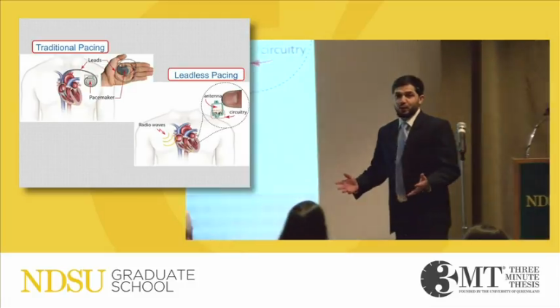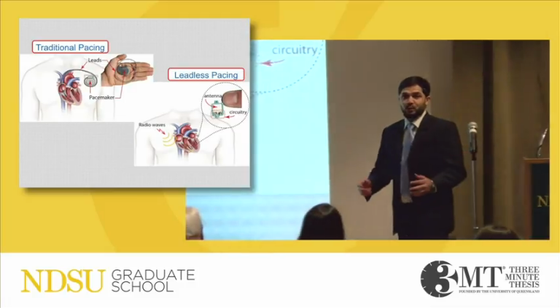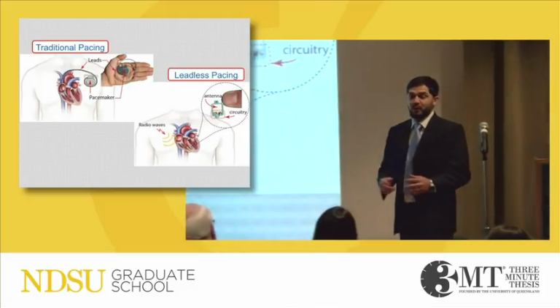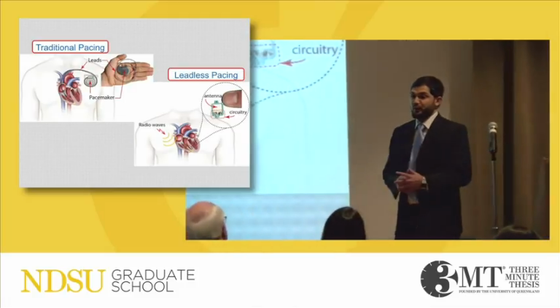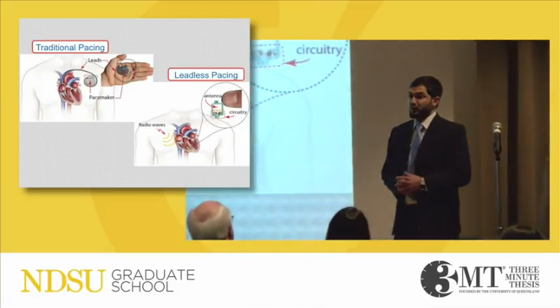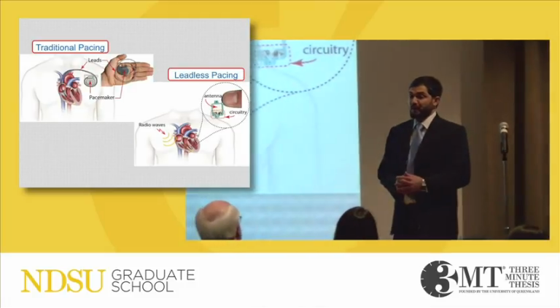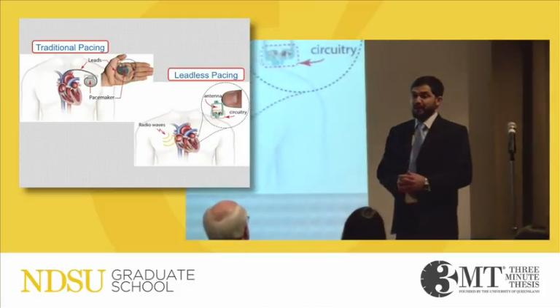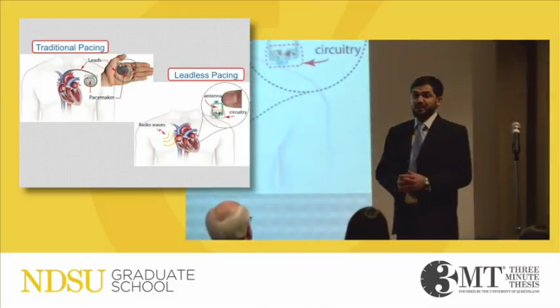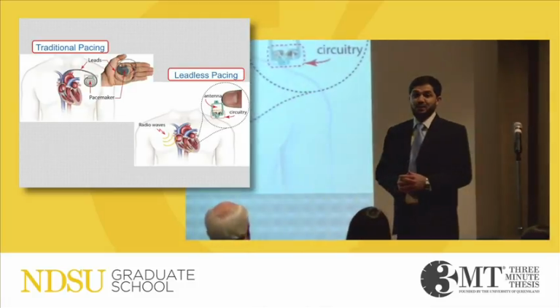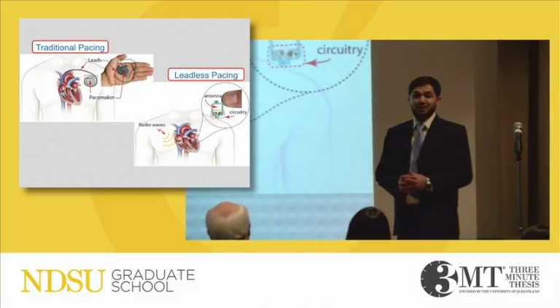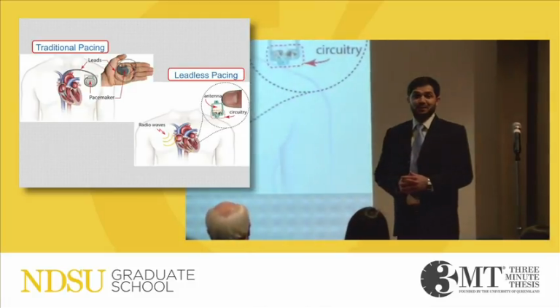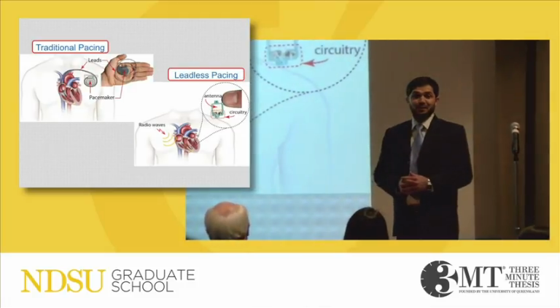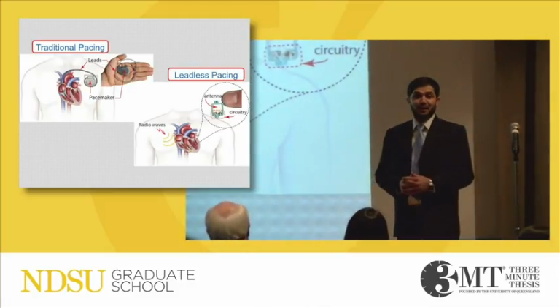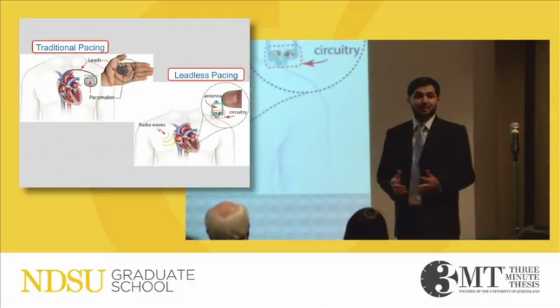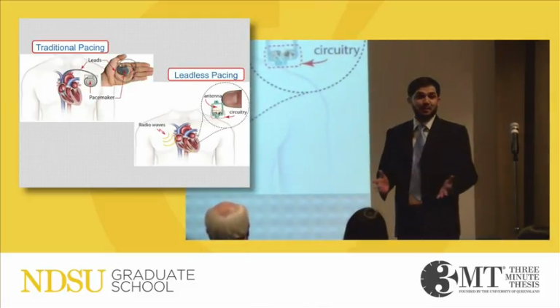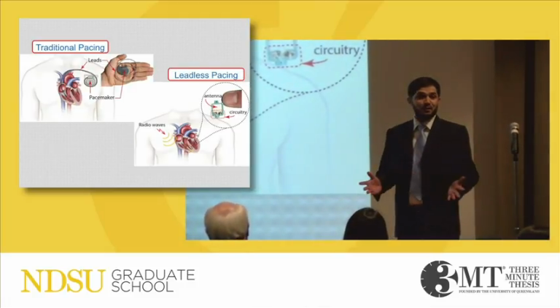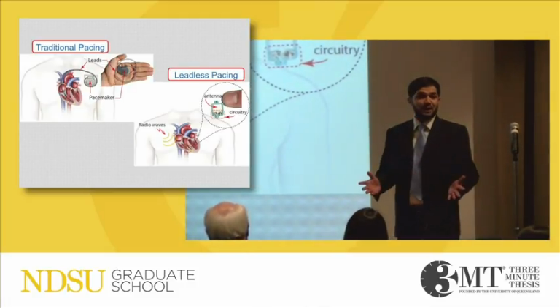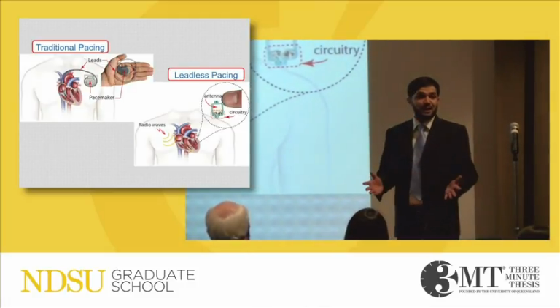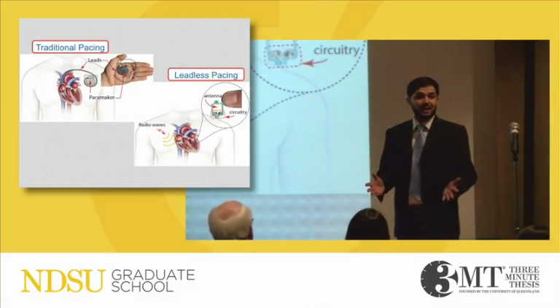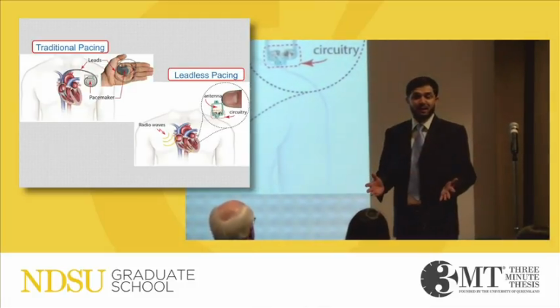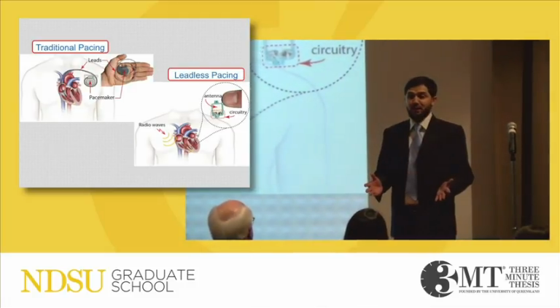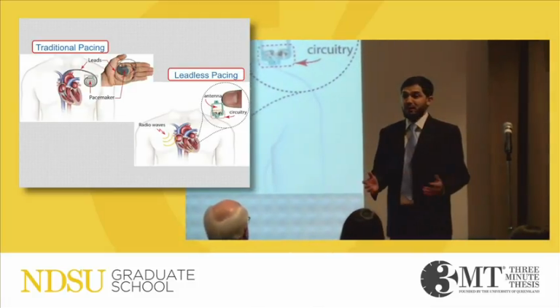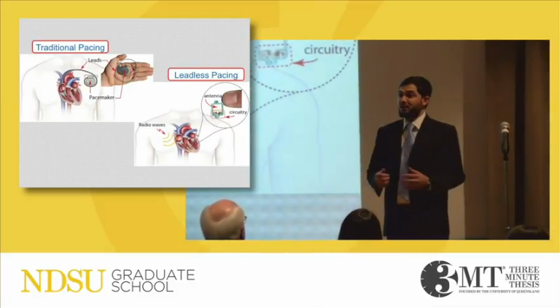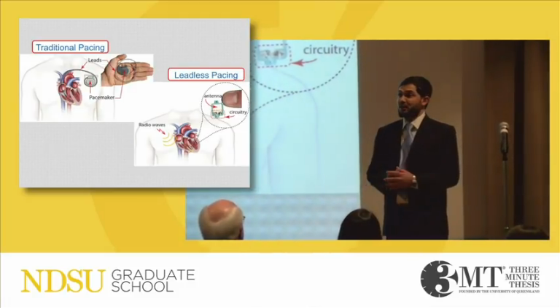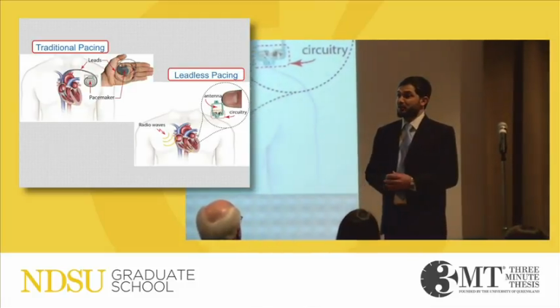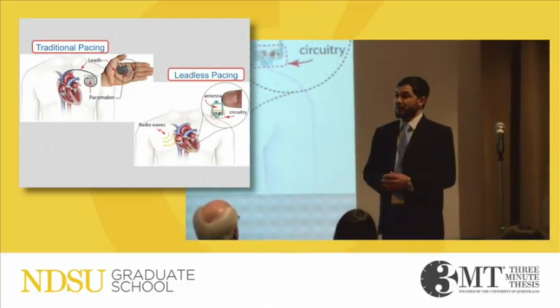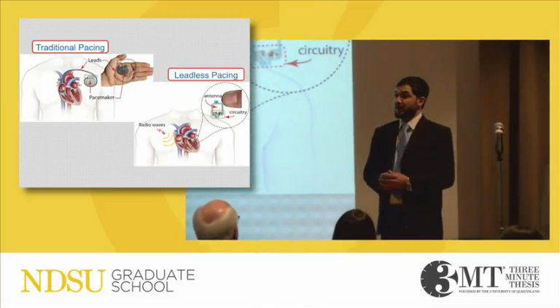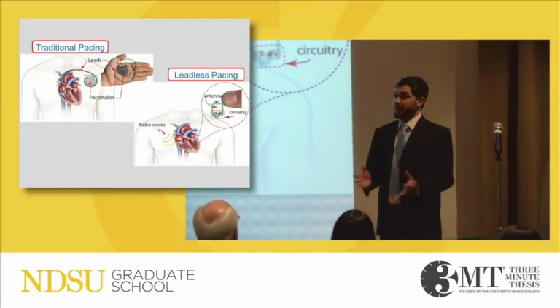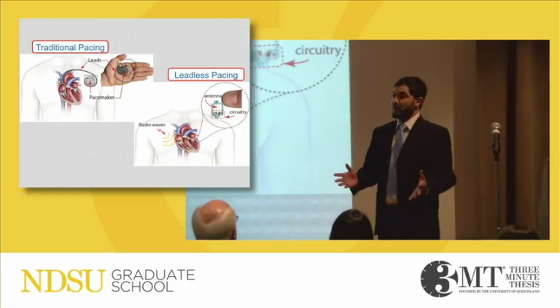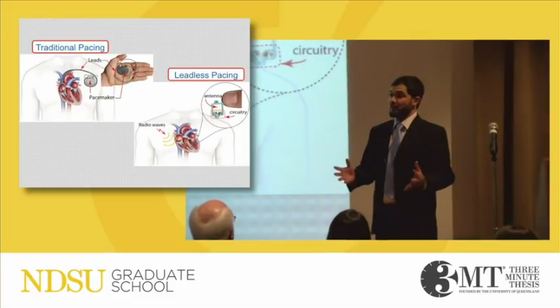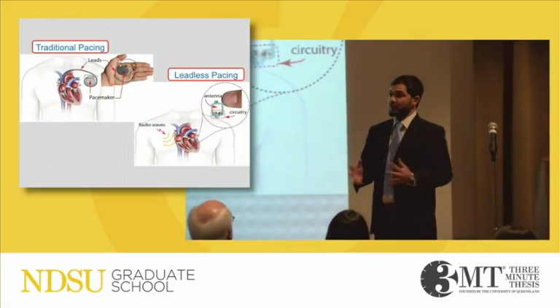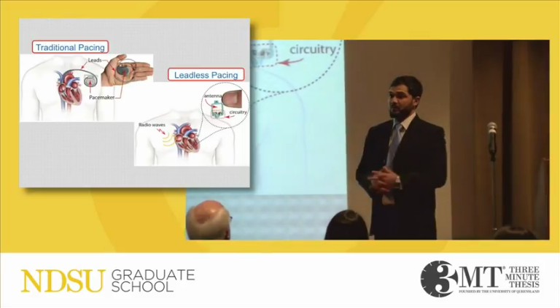Good afternoon. My name is Sajid Asif and I'm a PhD candidate in electrical engineering here at NDSU.